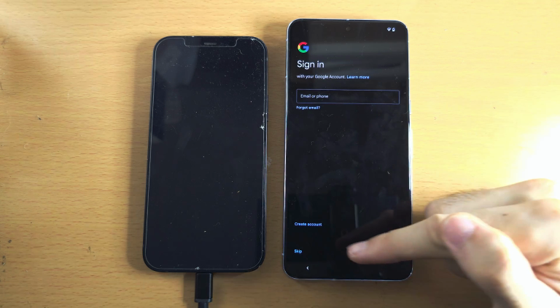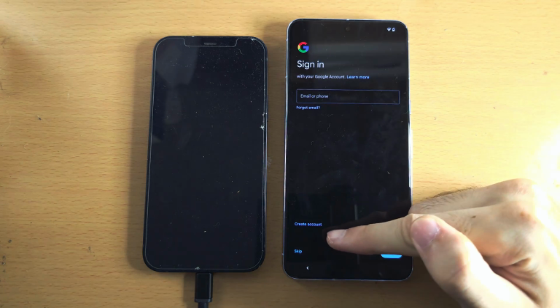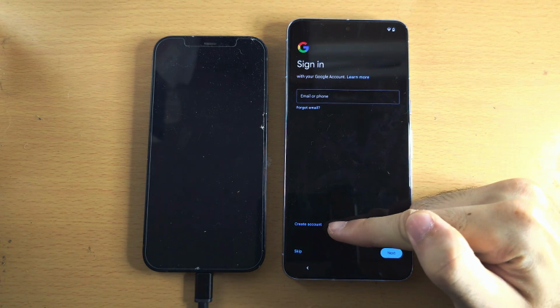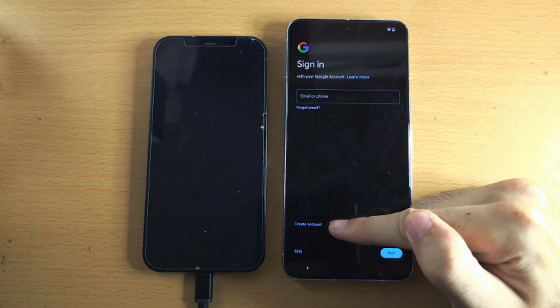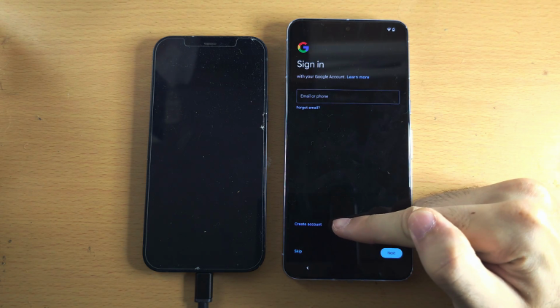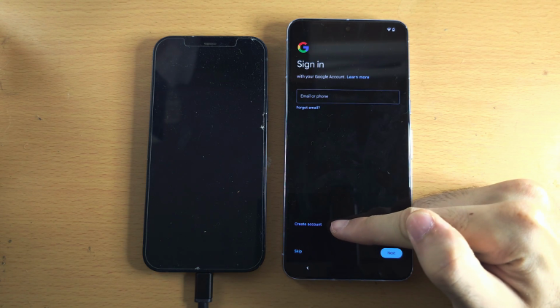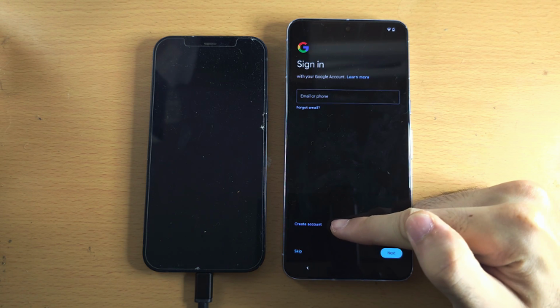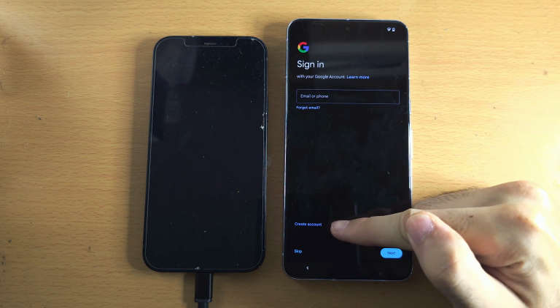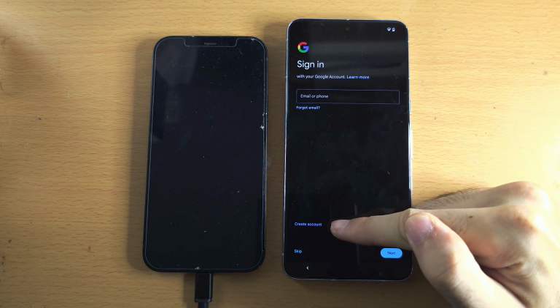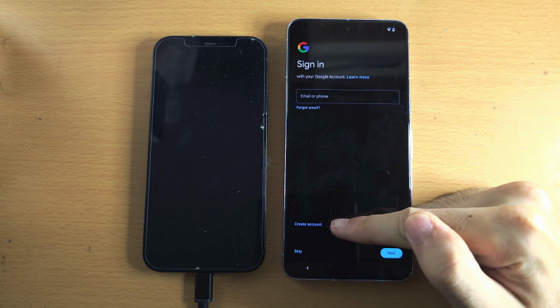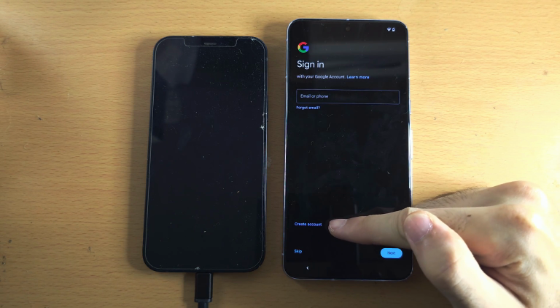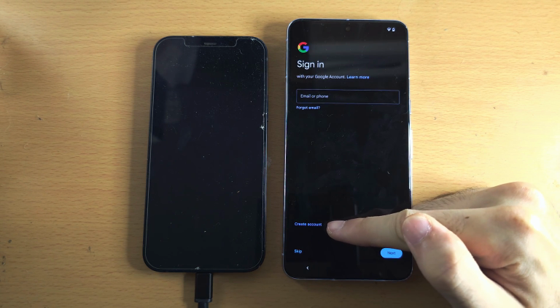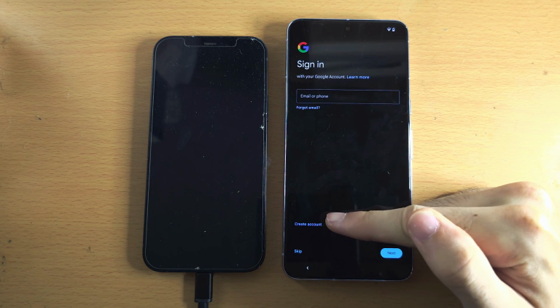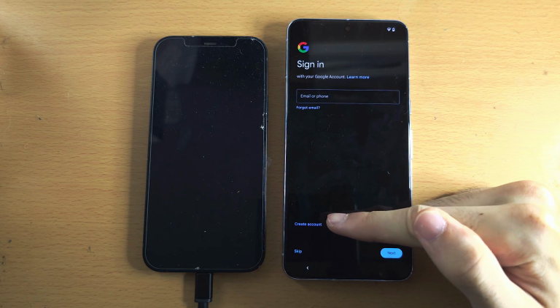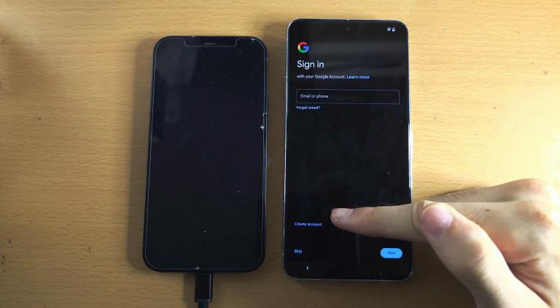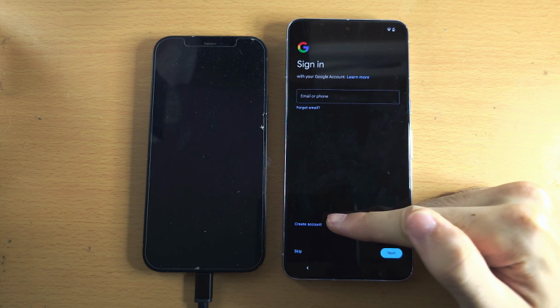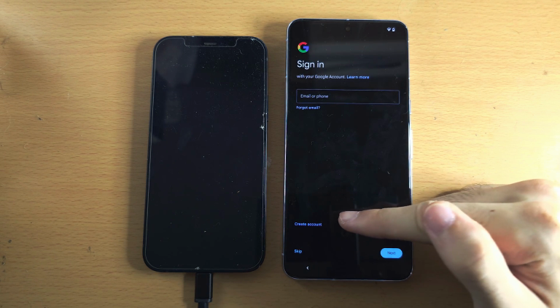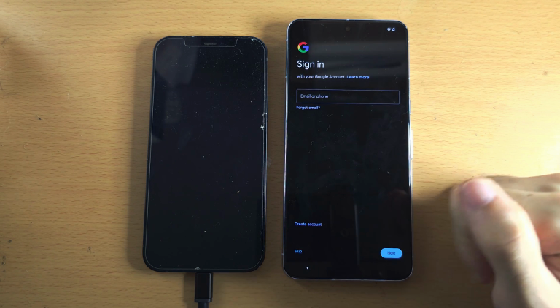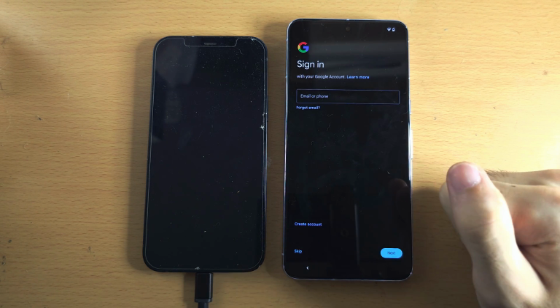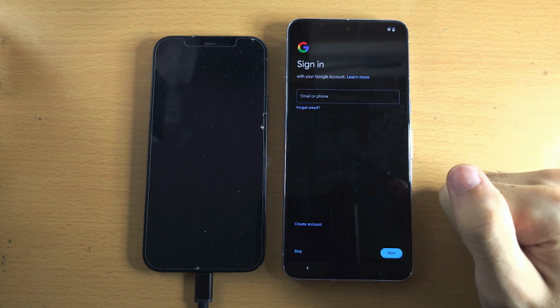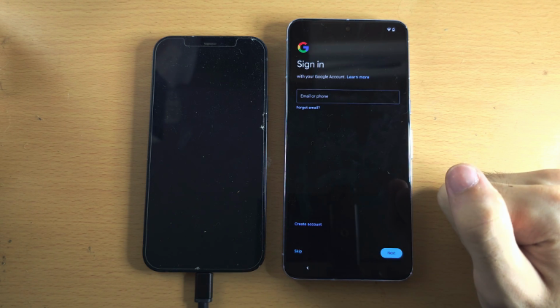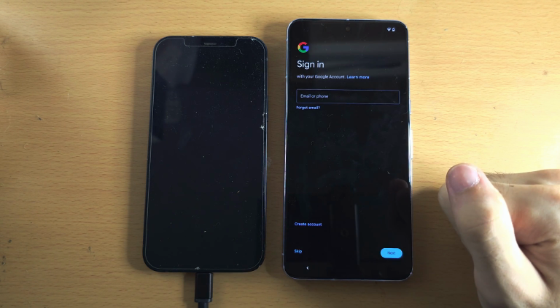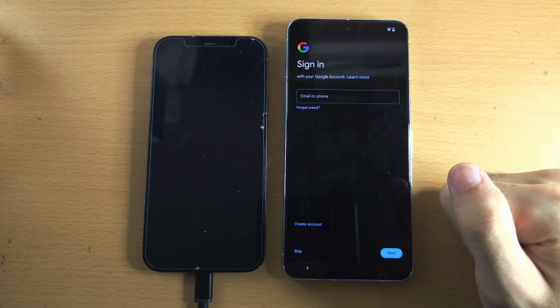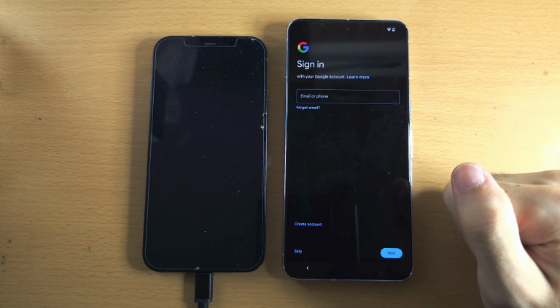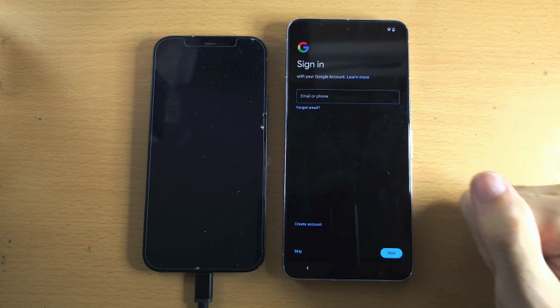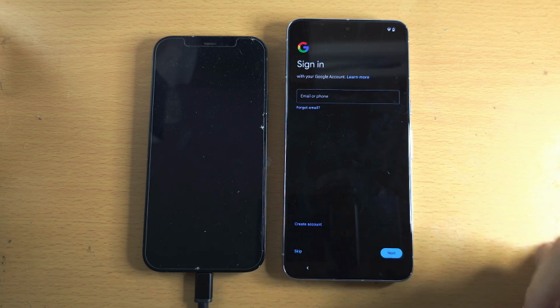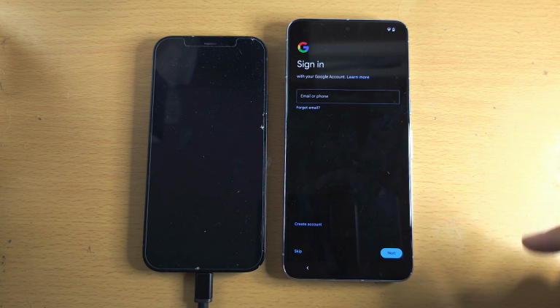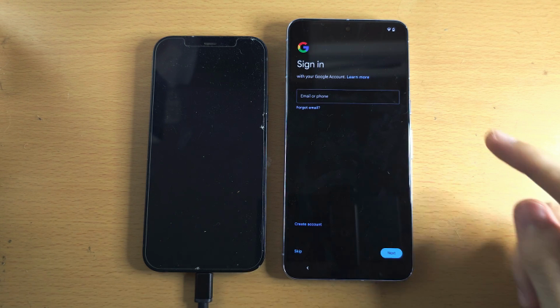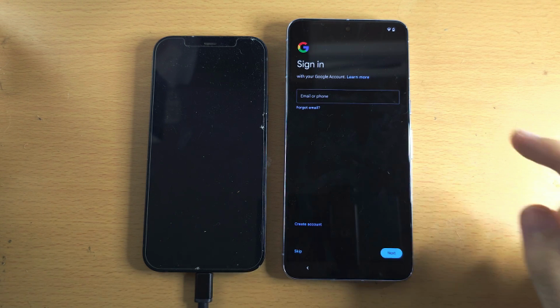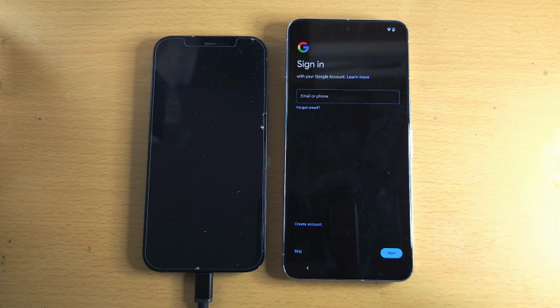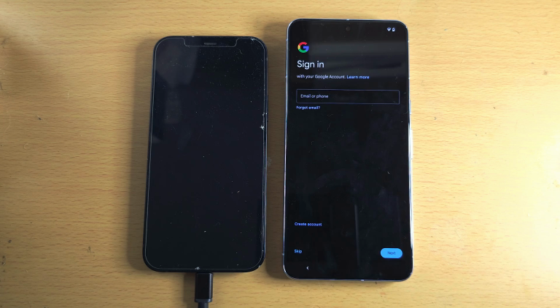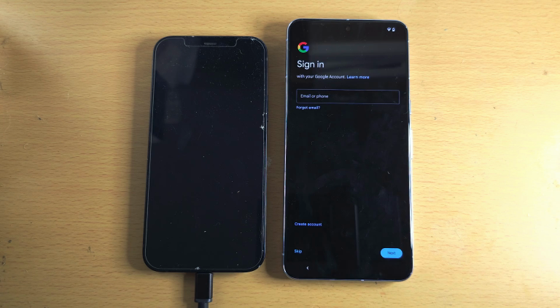If you don't have an account, tap Create Account and follow the on-screen instructions.